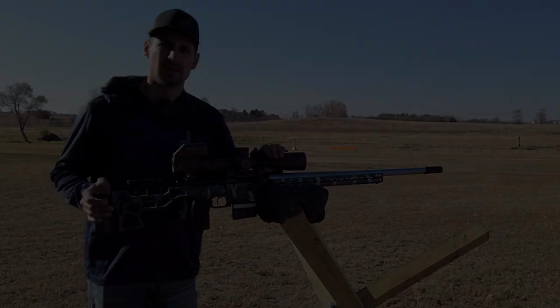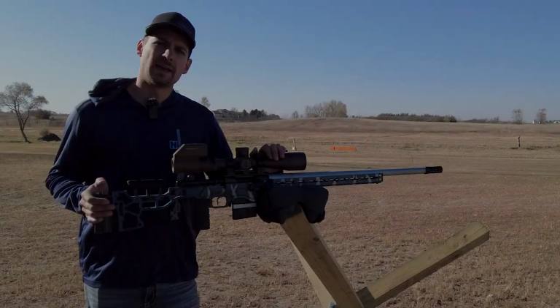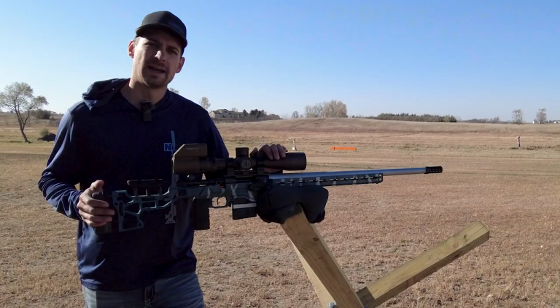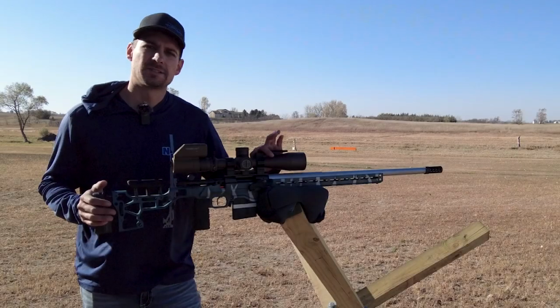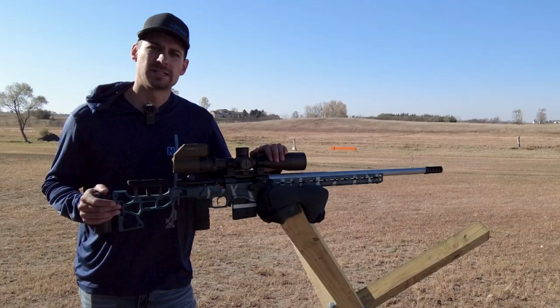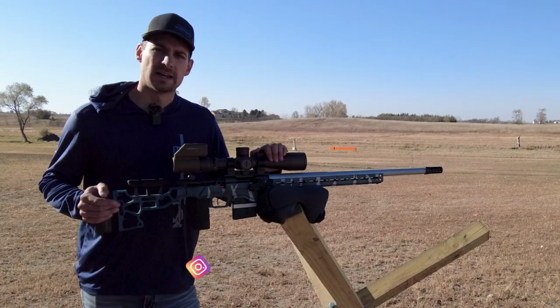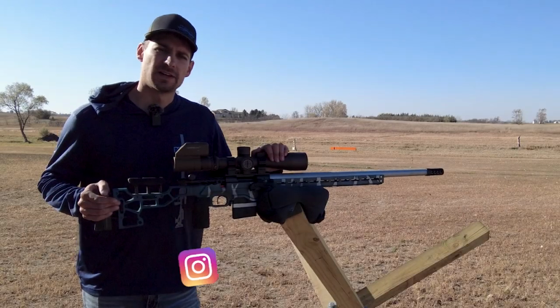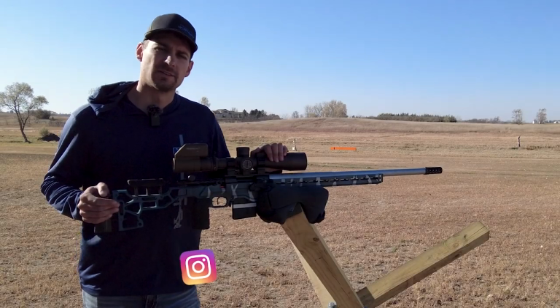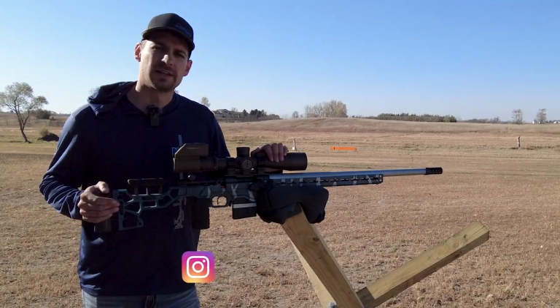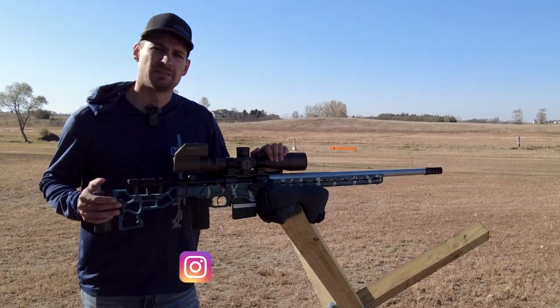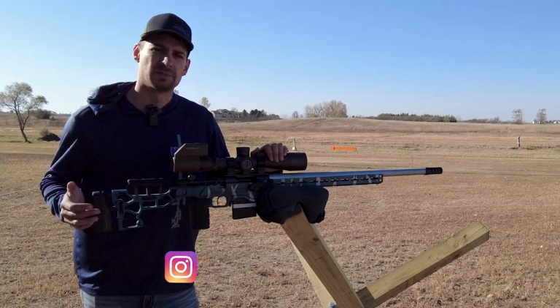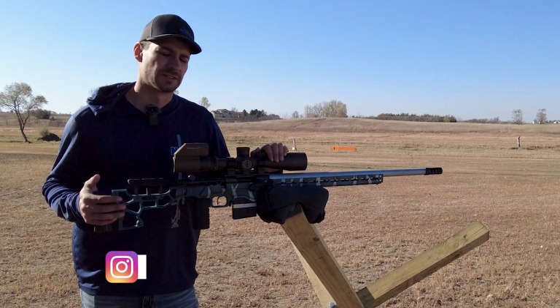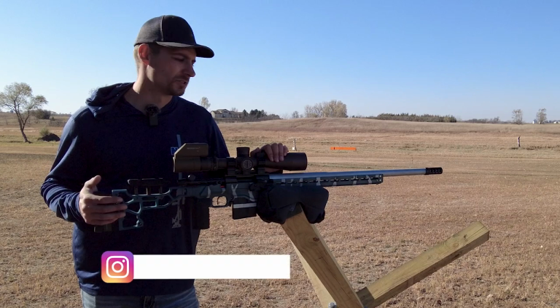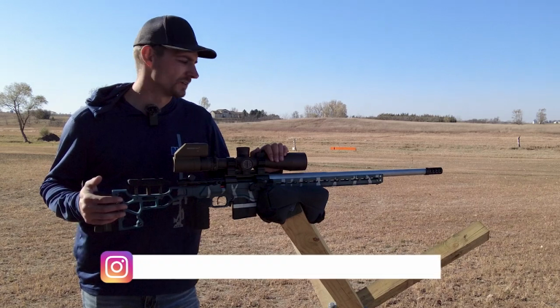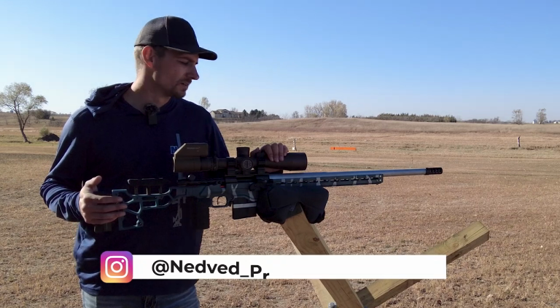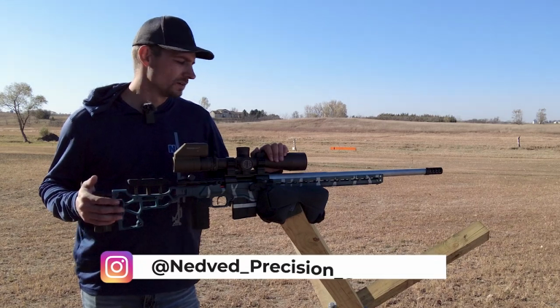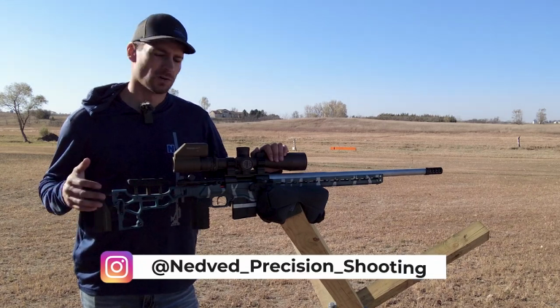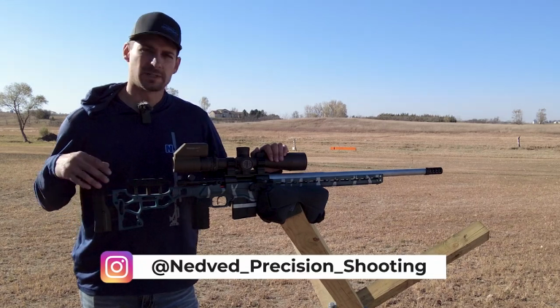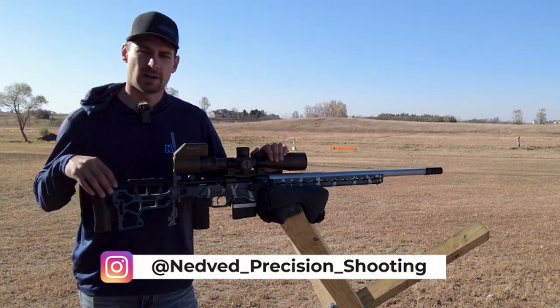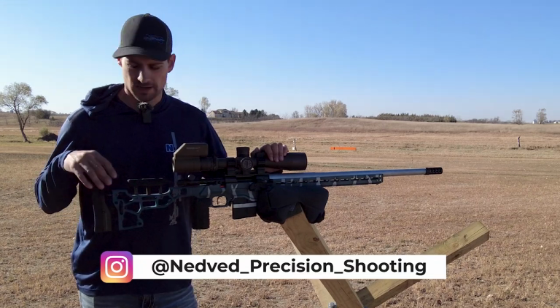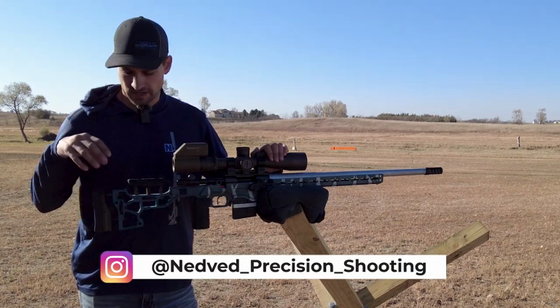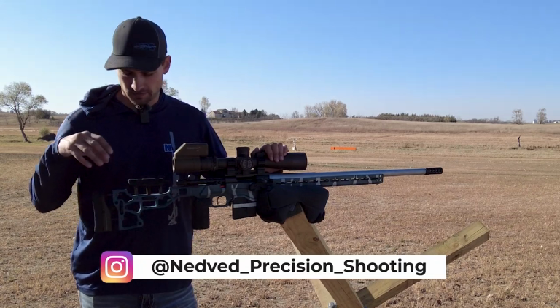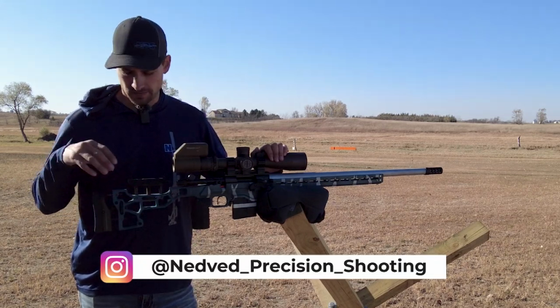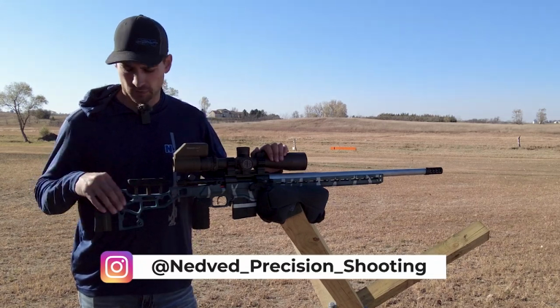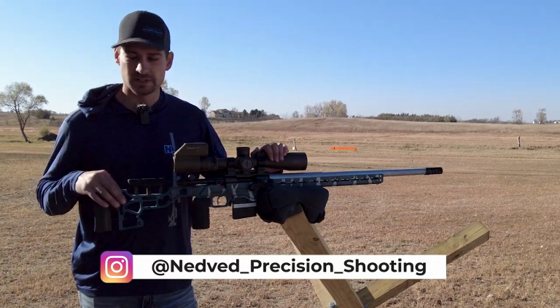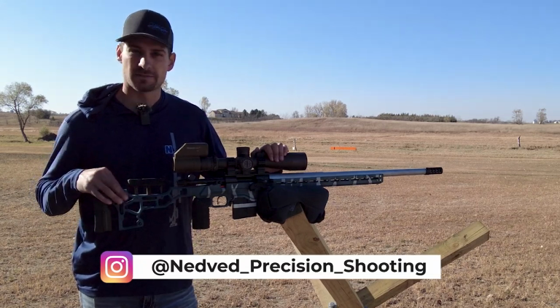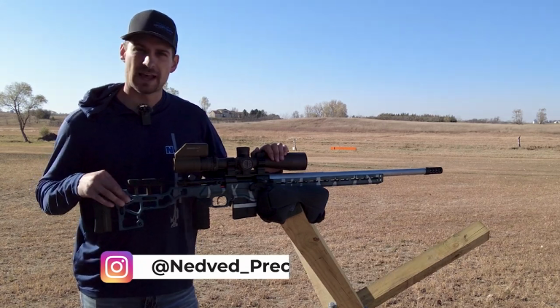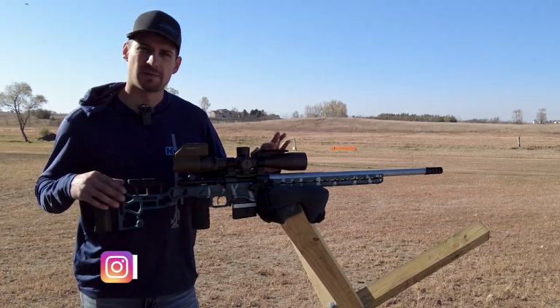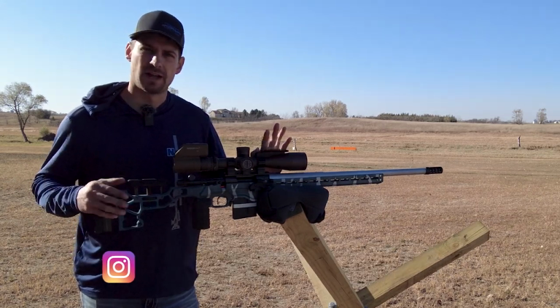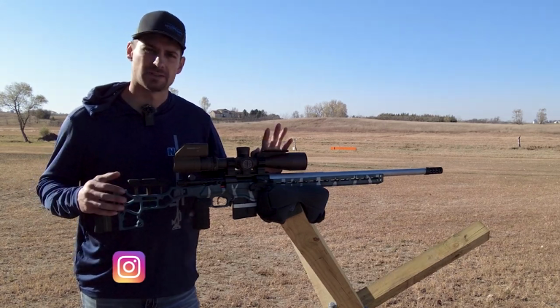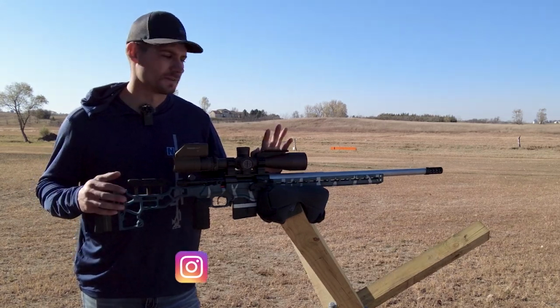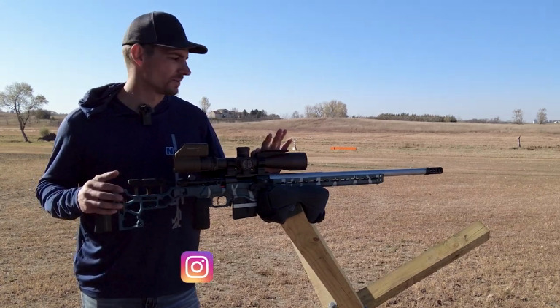Hey guys, Jason Nedved here with Nedved Precision Shooting. We're going to be talking about the importance of having a balanced rifle.